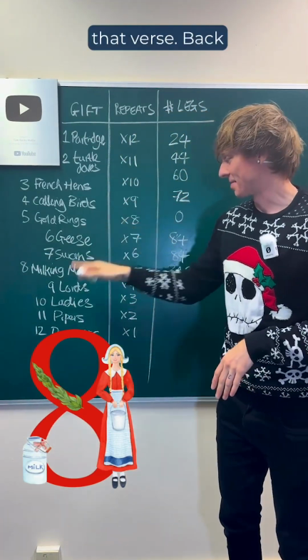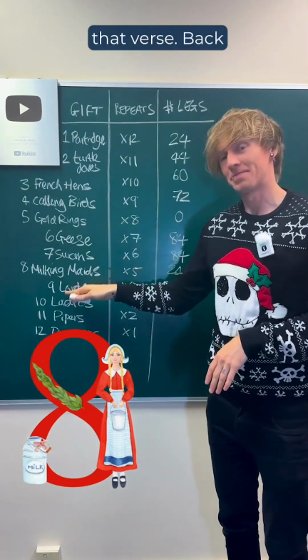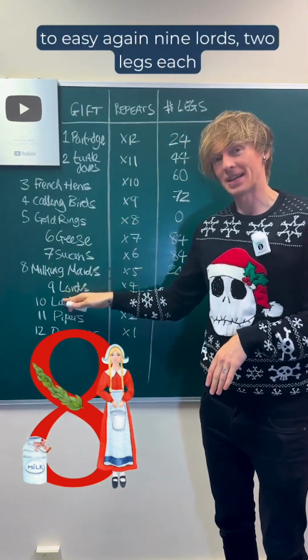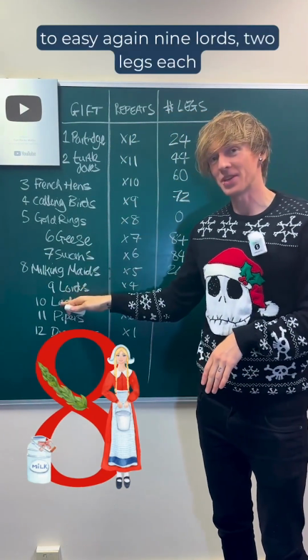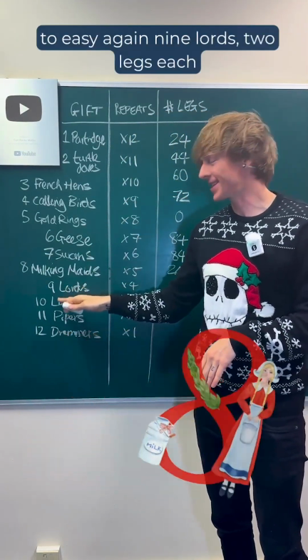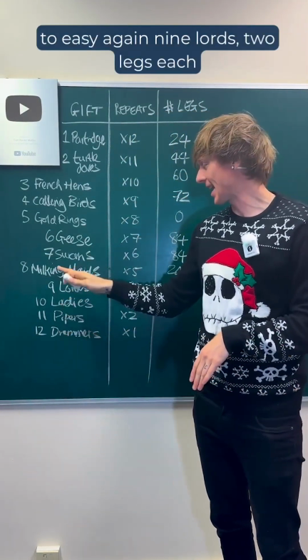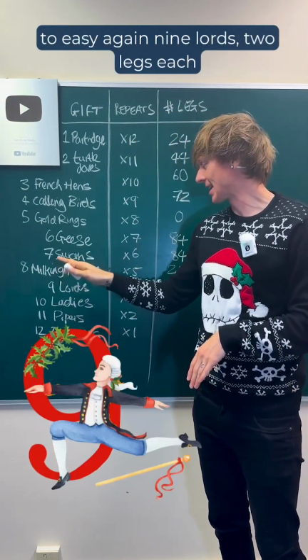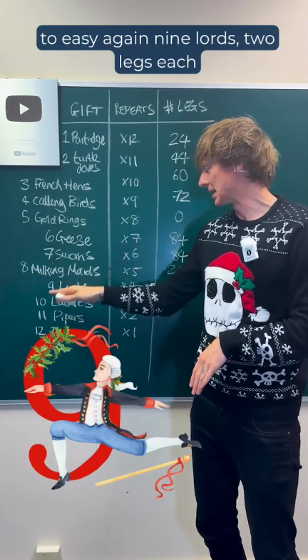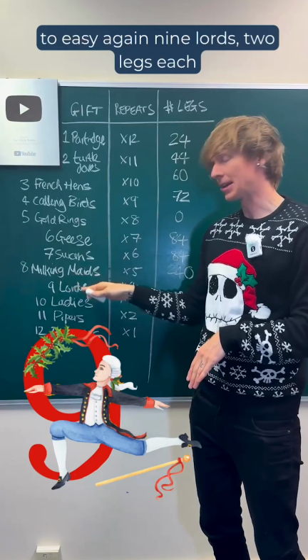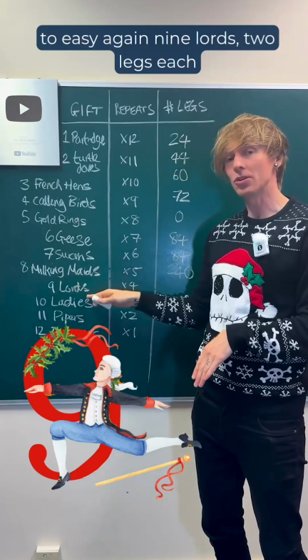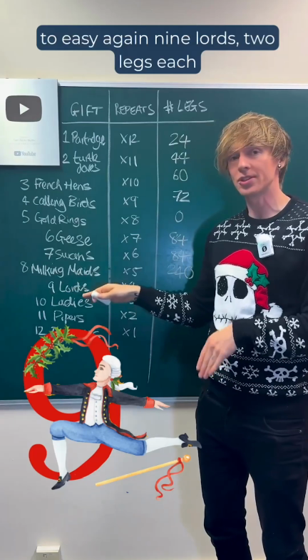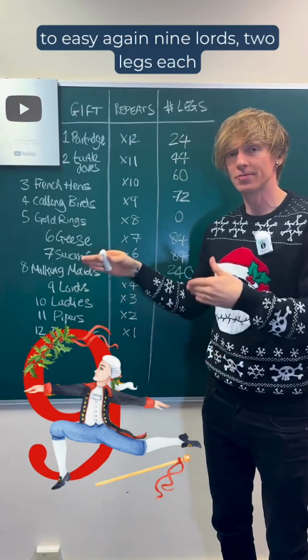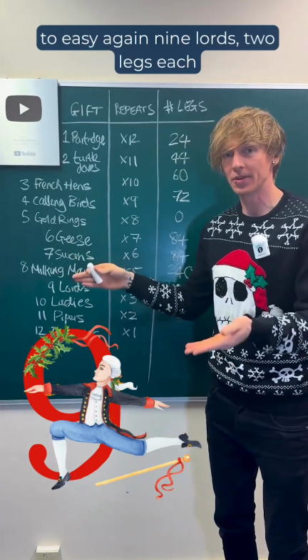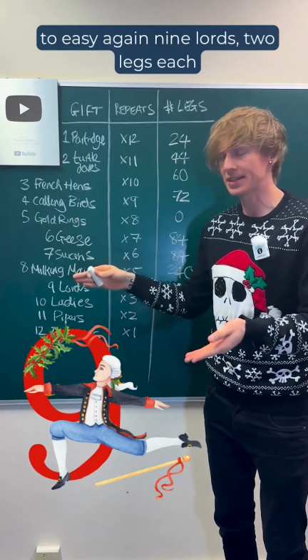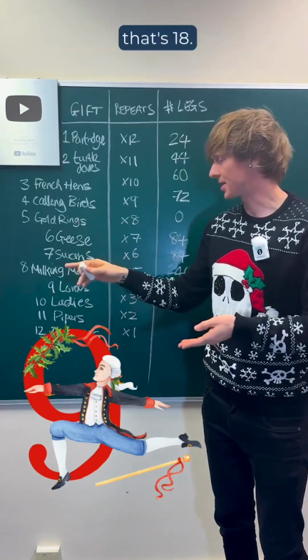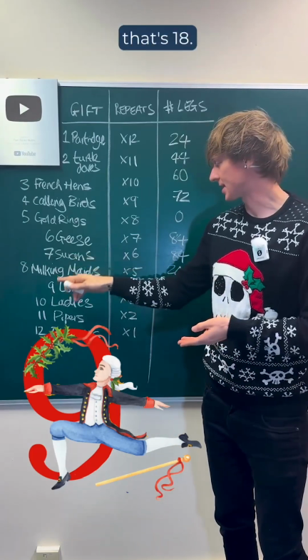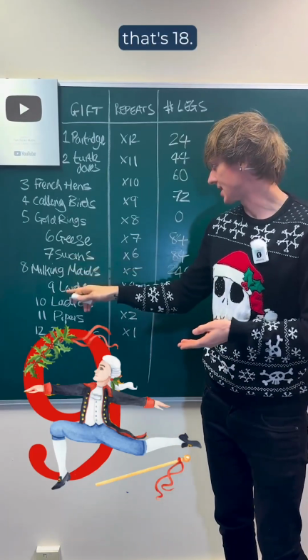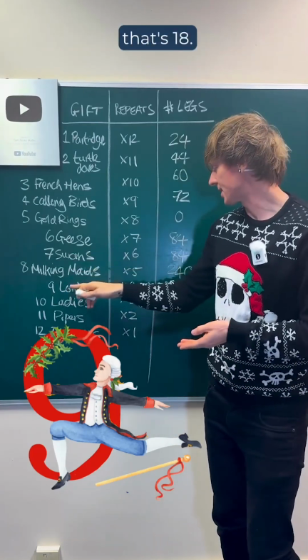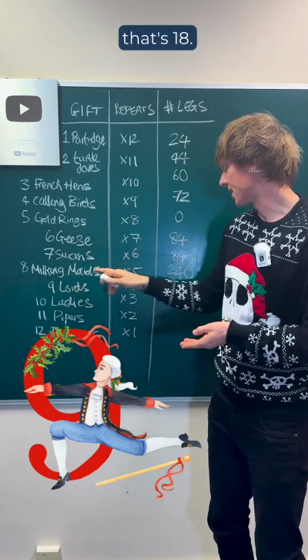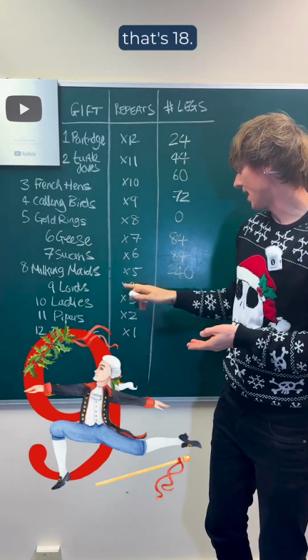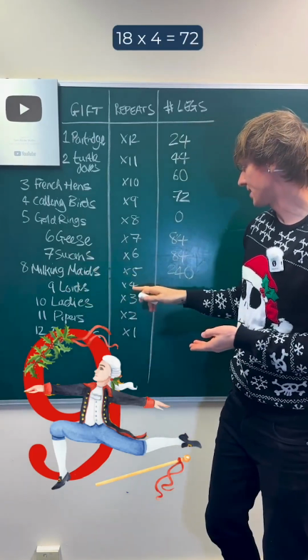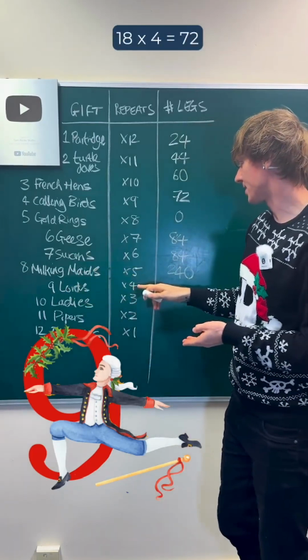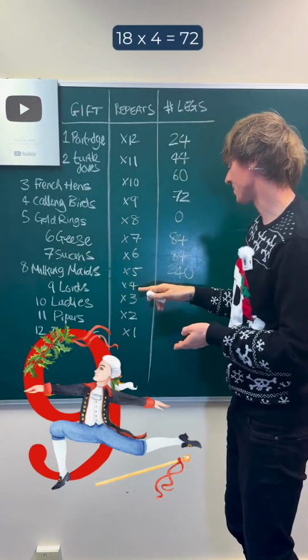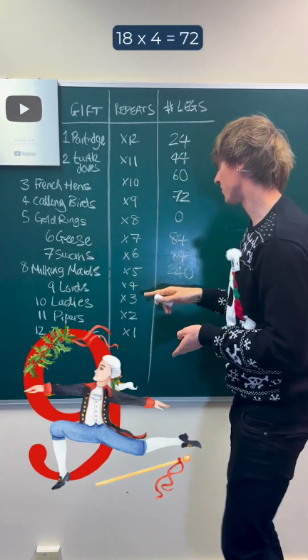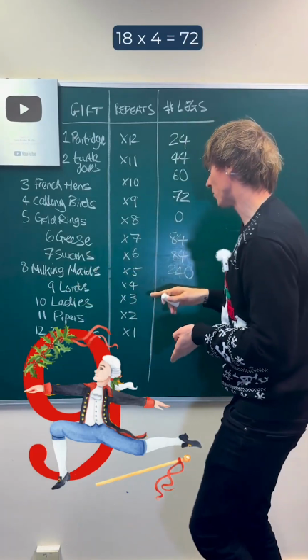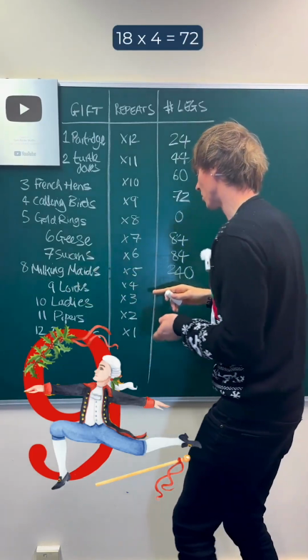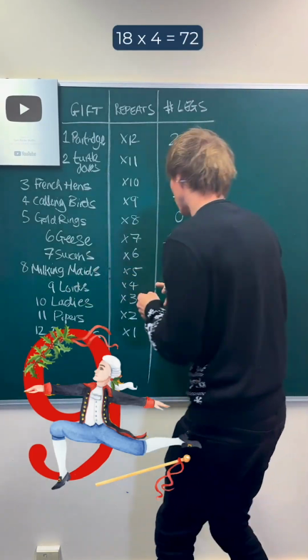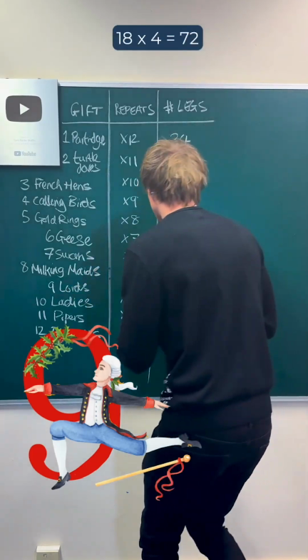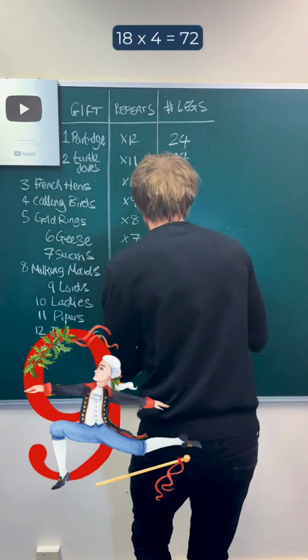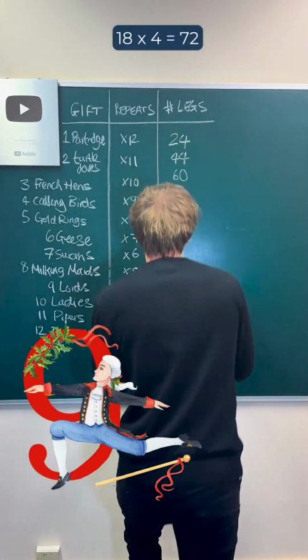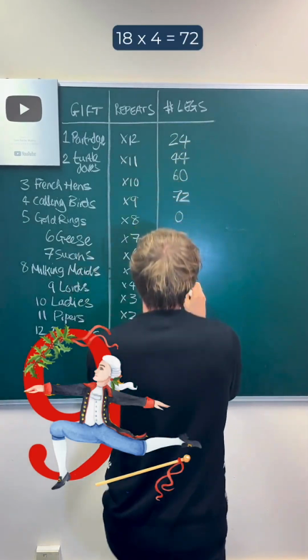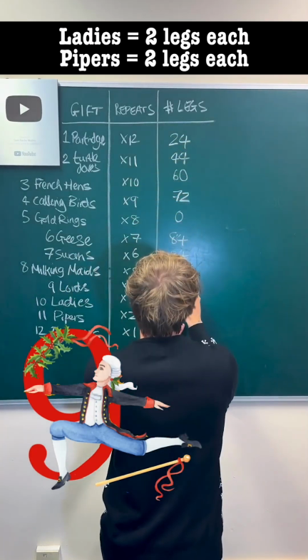Back to easy again. Nine lords, two legs each, that's 18. 18 times four is 72.